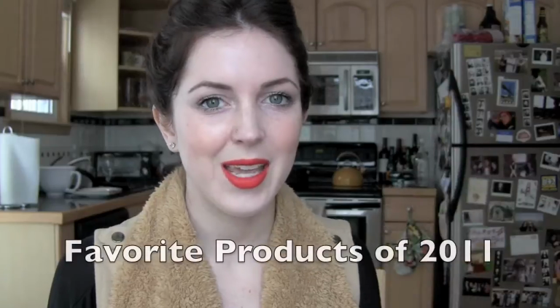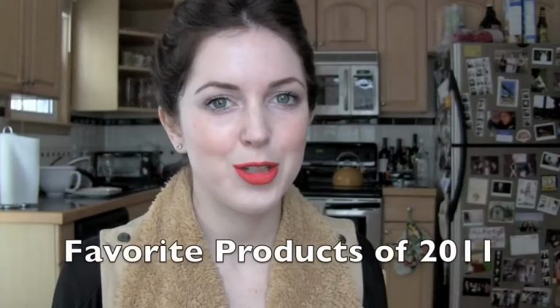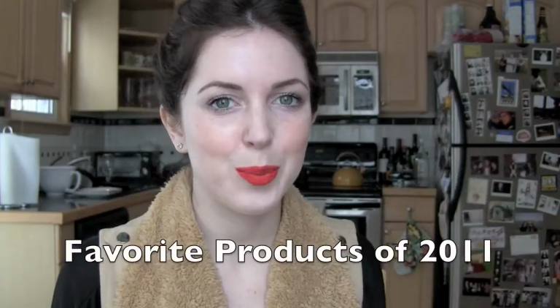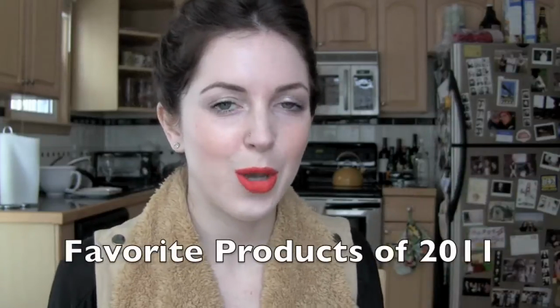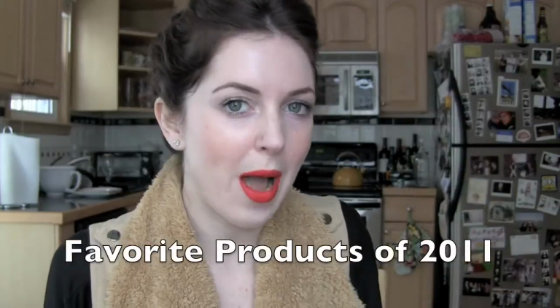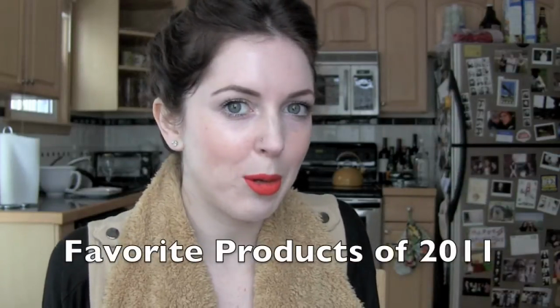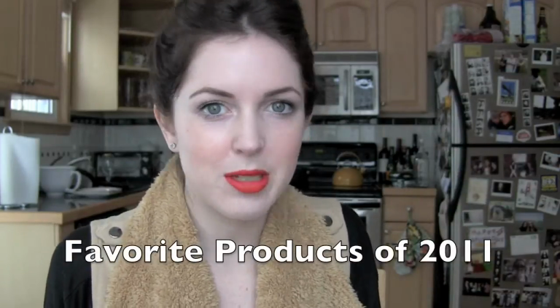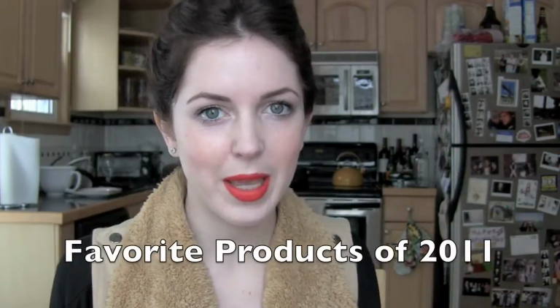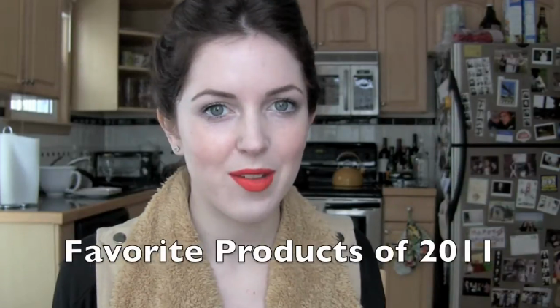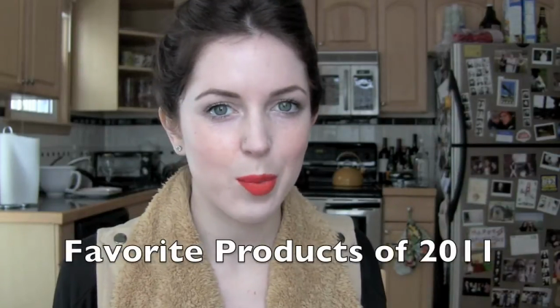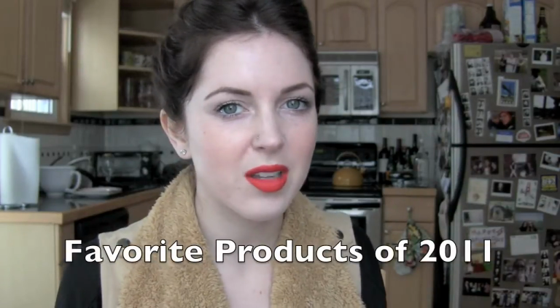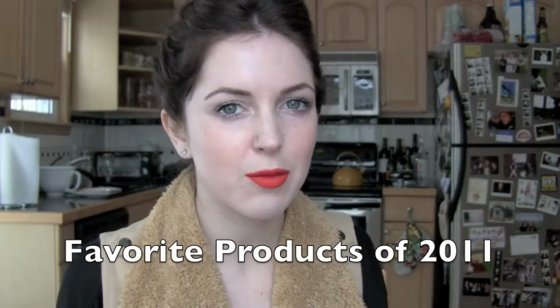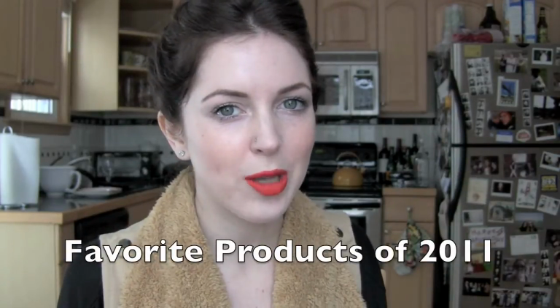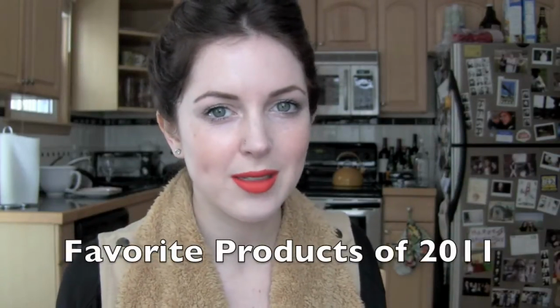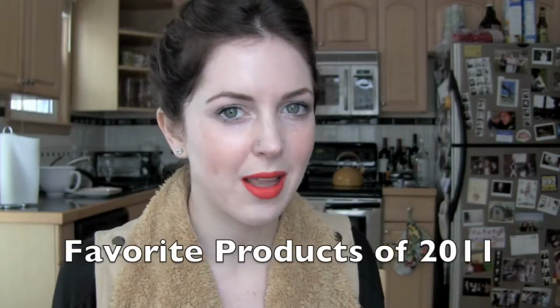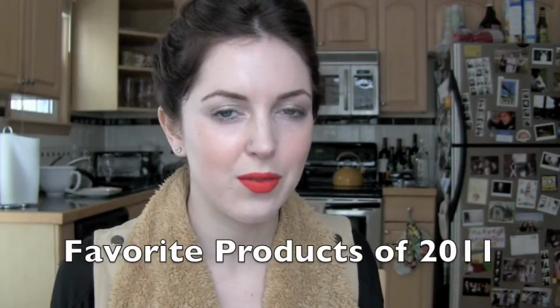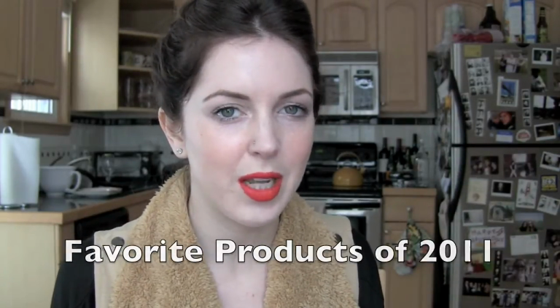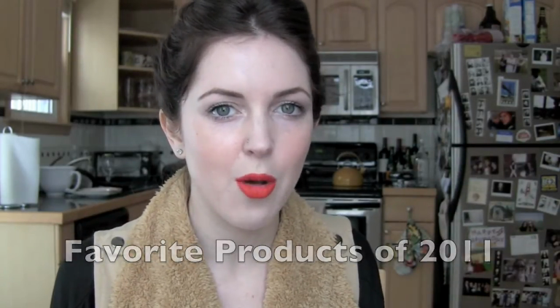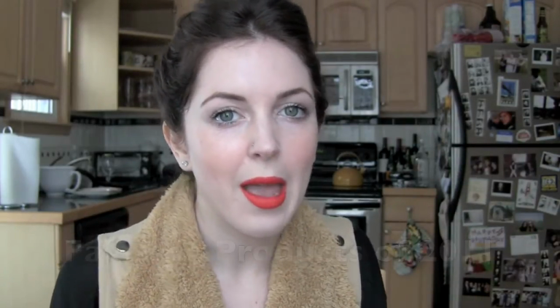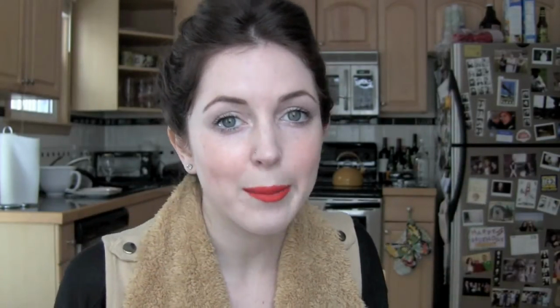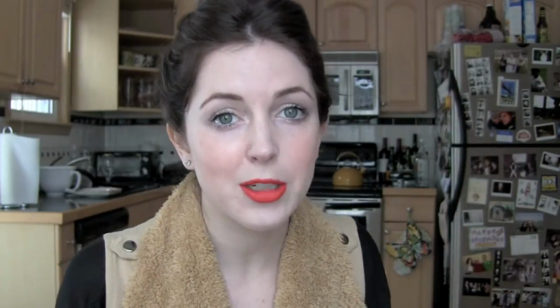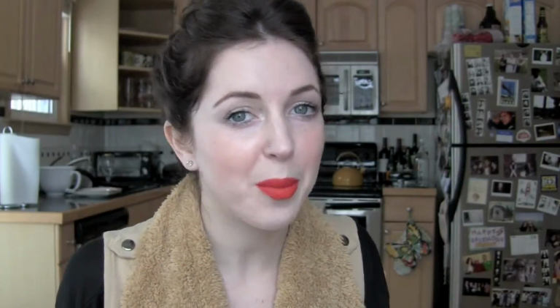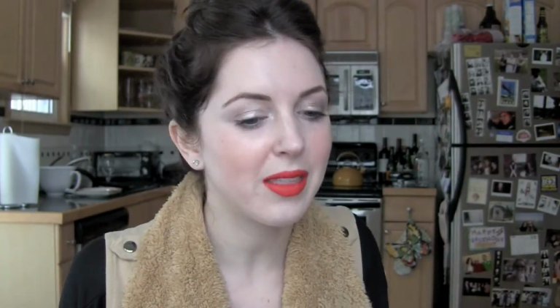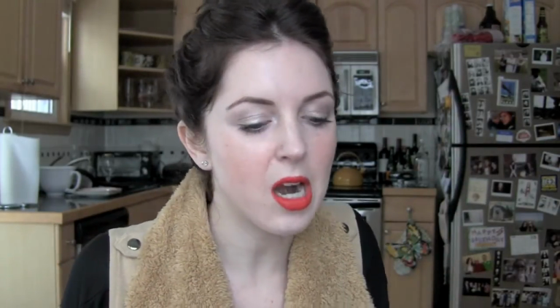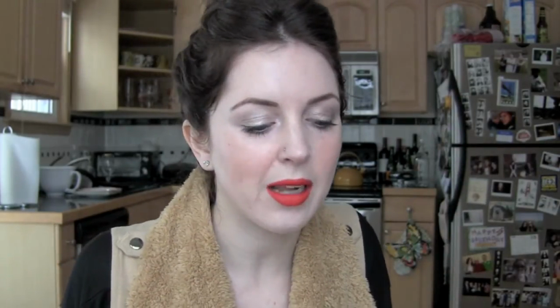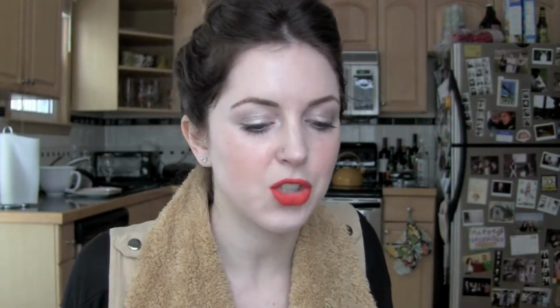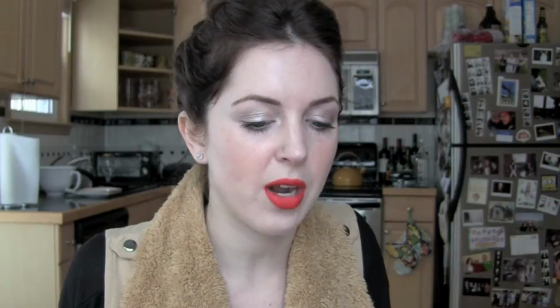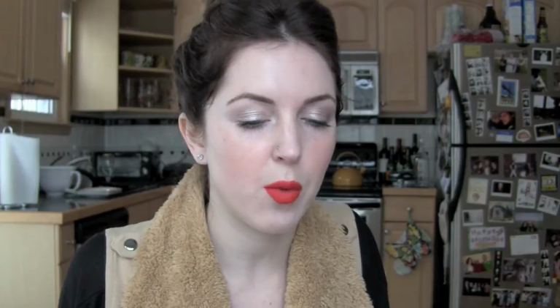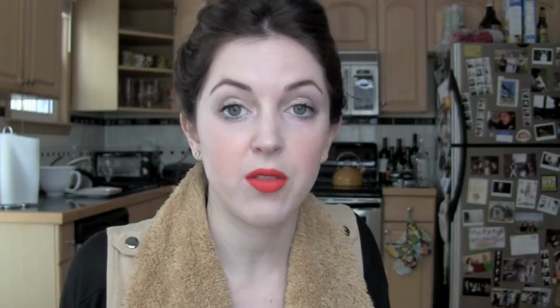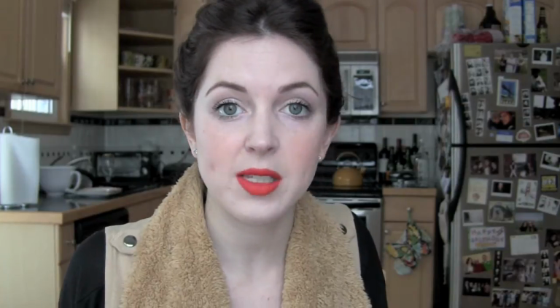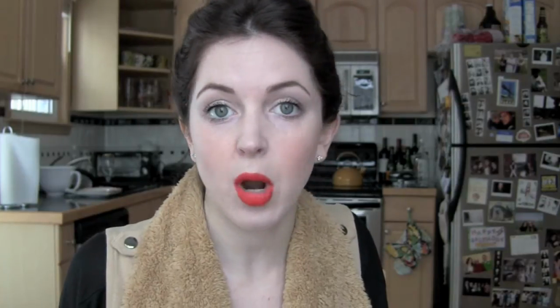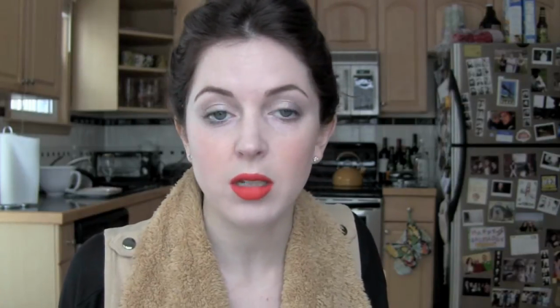Hey YouTube! I'm going to make a favorite products of 2011 video and jump right in, starting with face products.